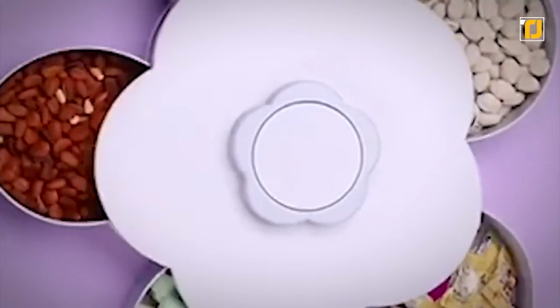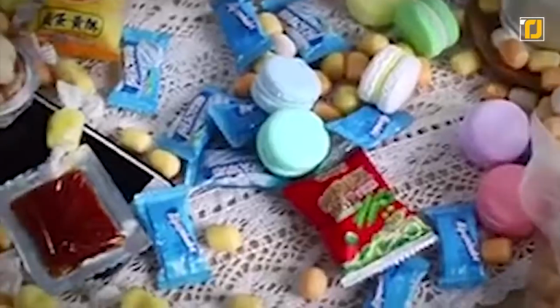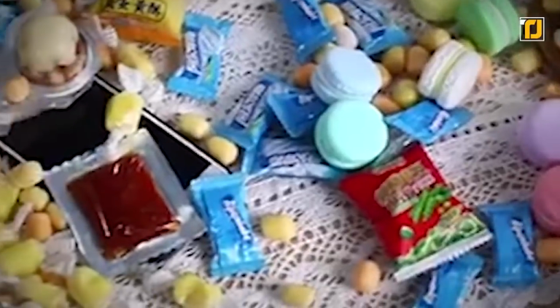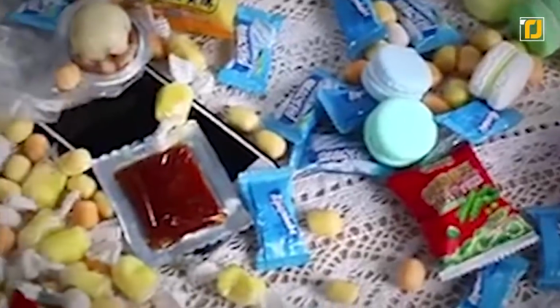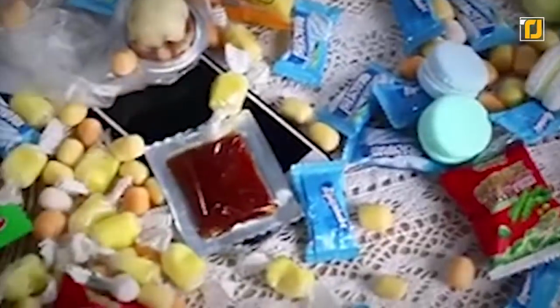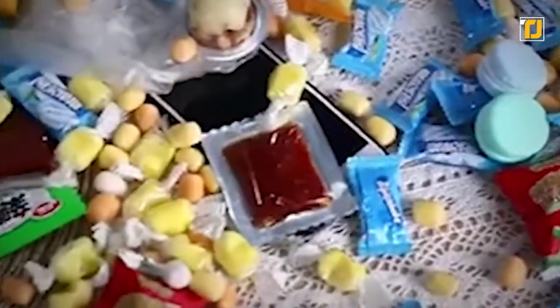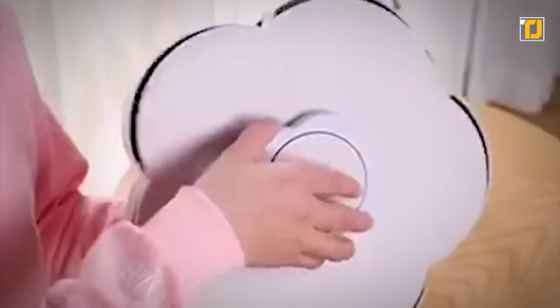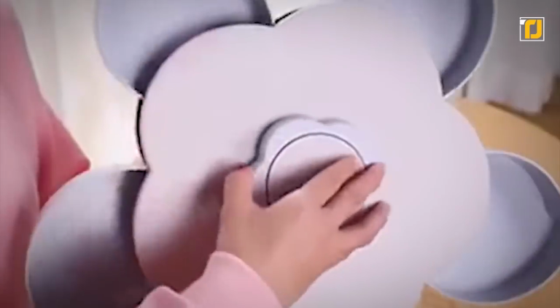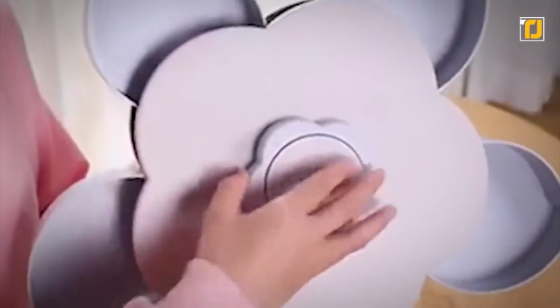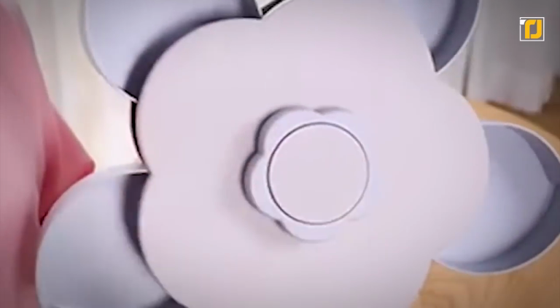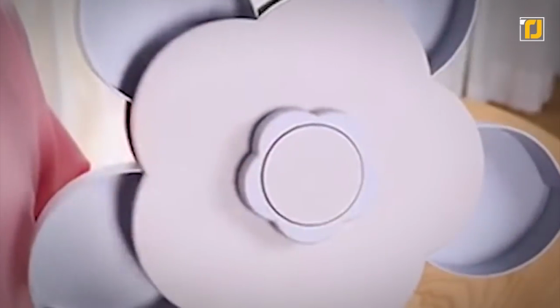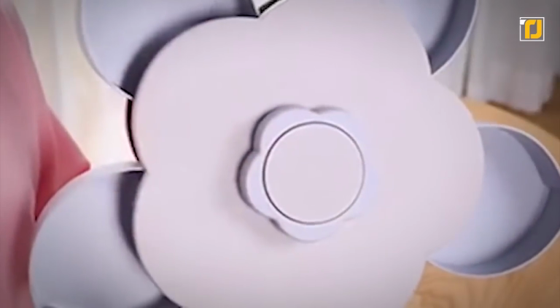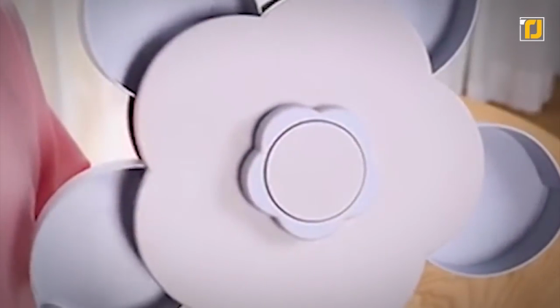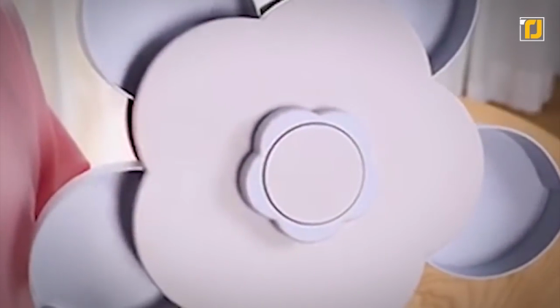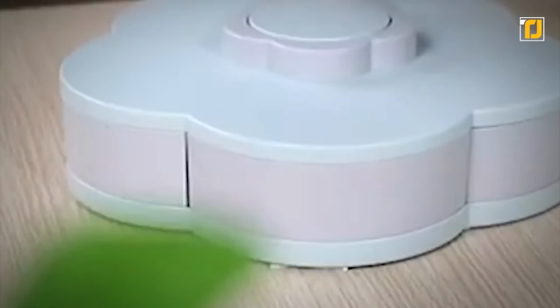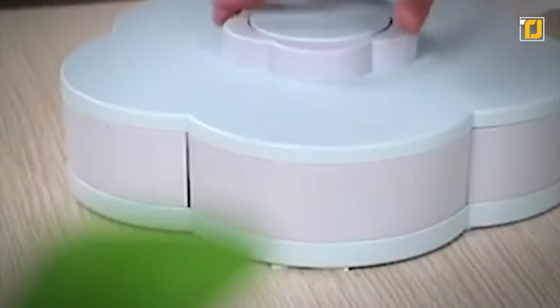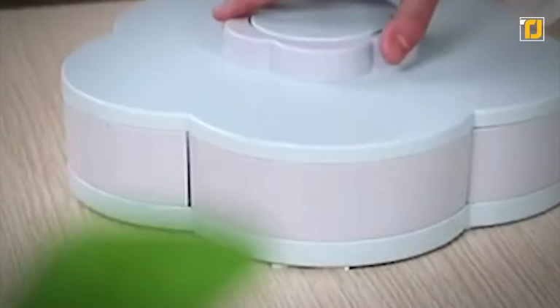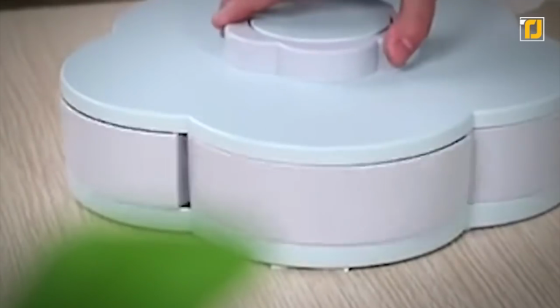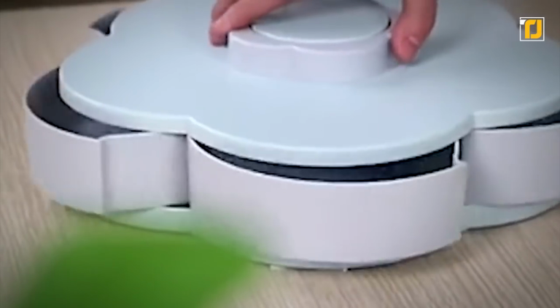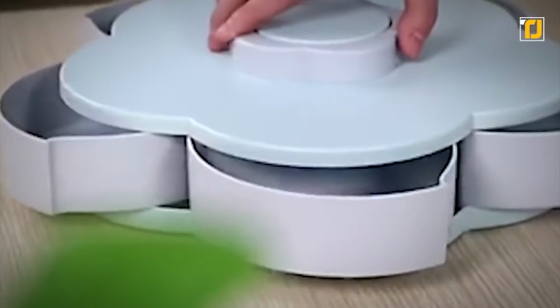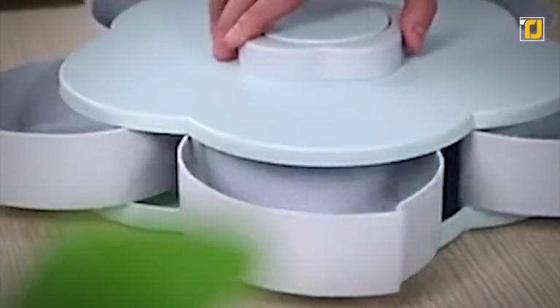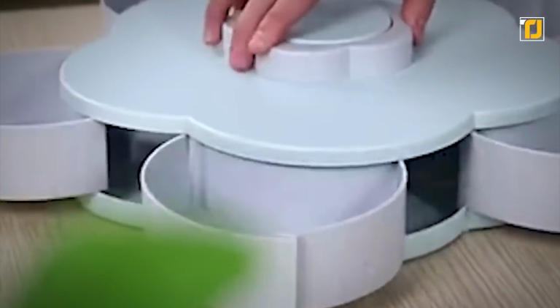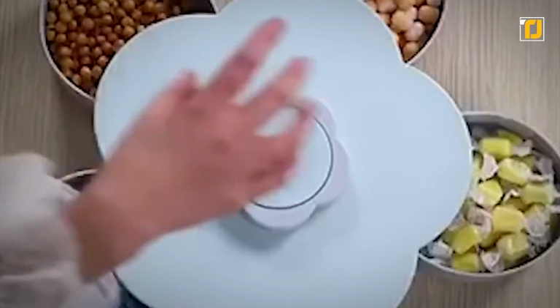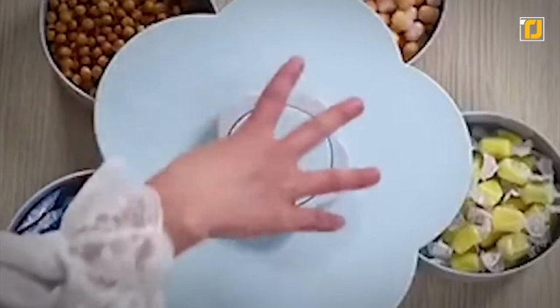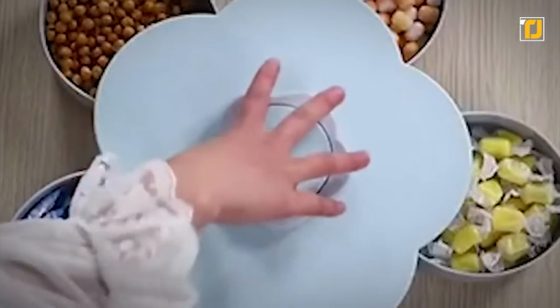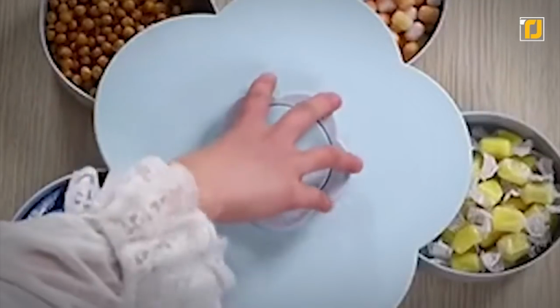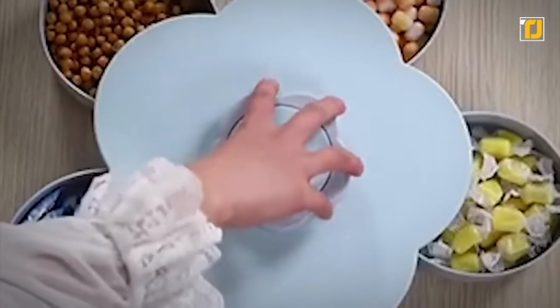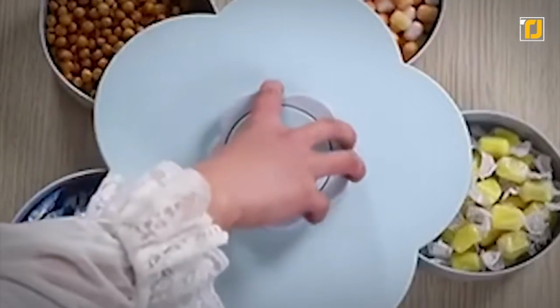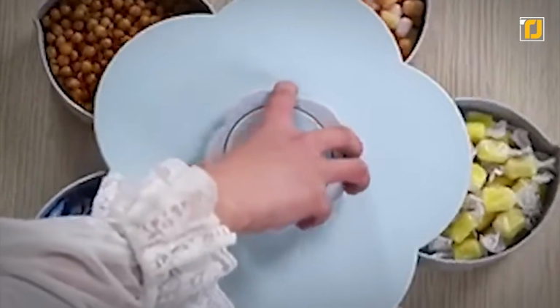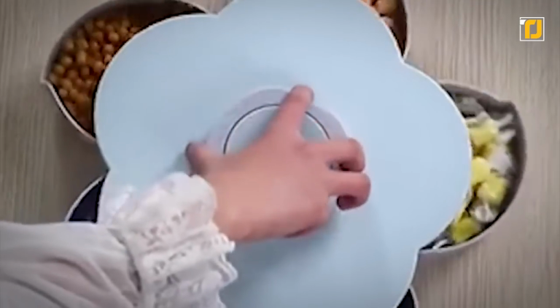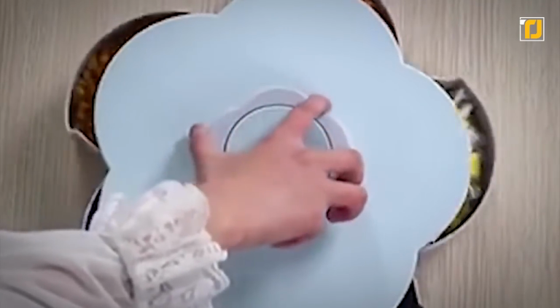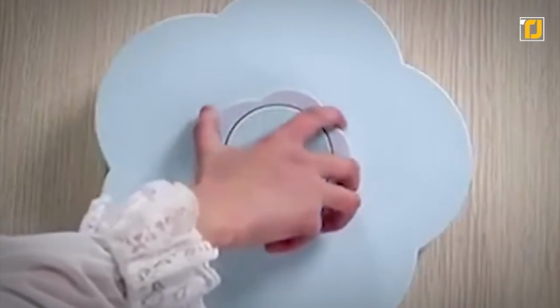This container isn't just for snacks. You can even store hair ties, accessories, pins, and all tiny things that you keep misplacing.